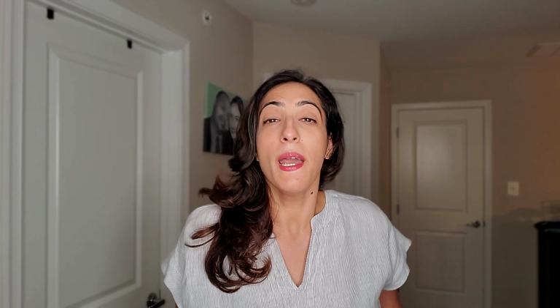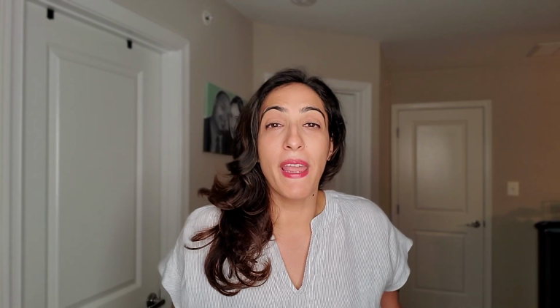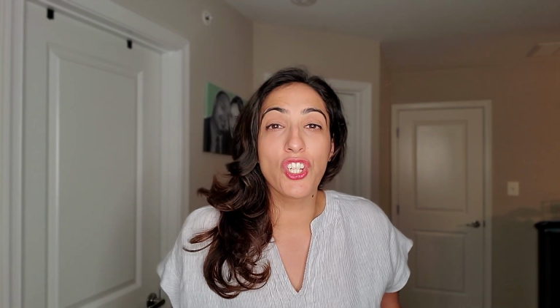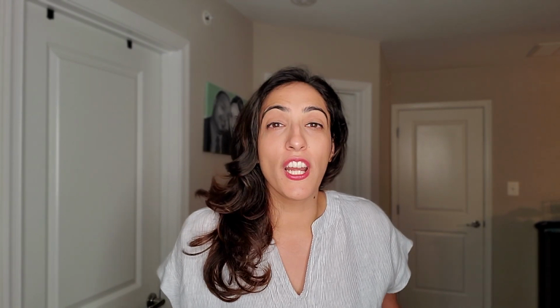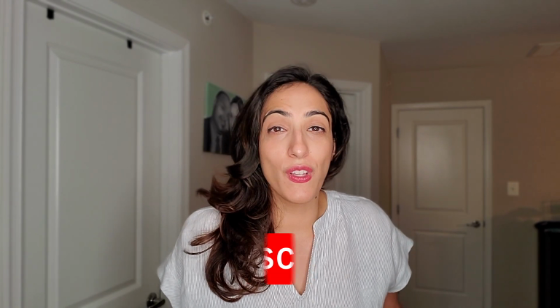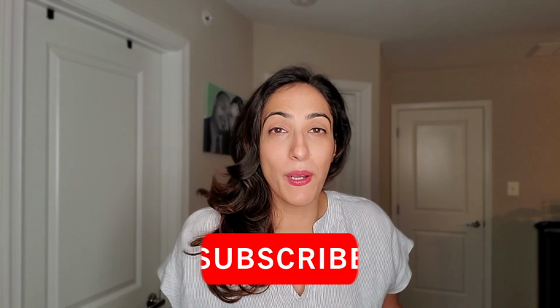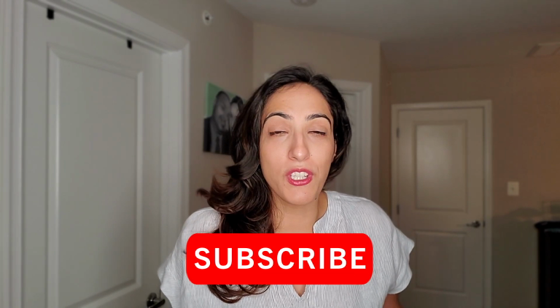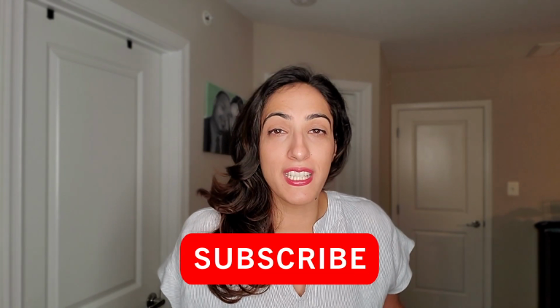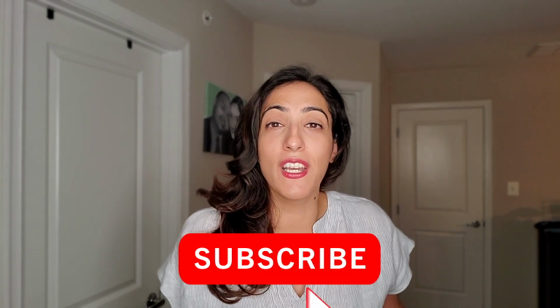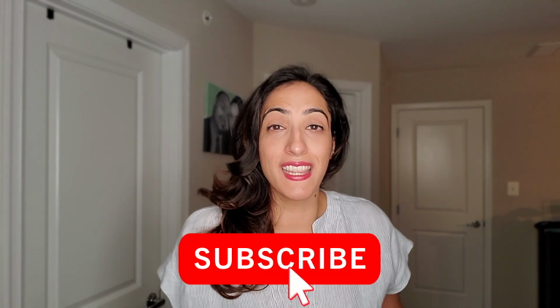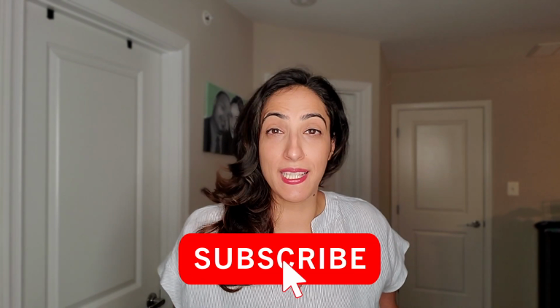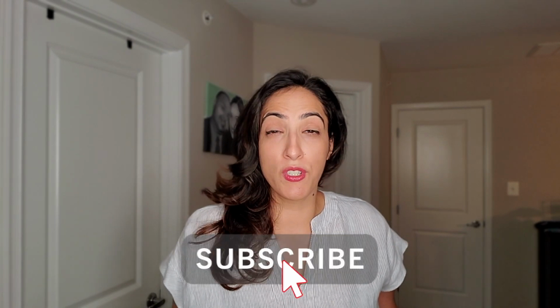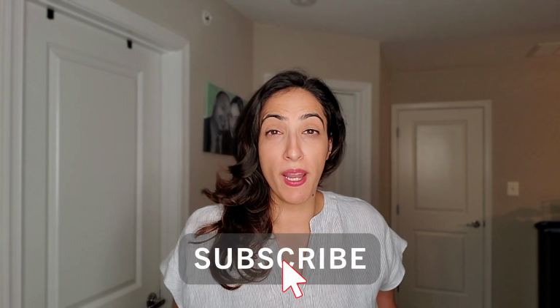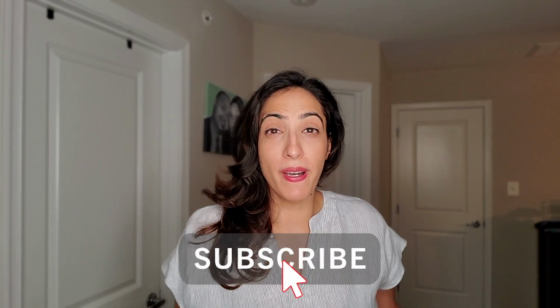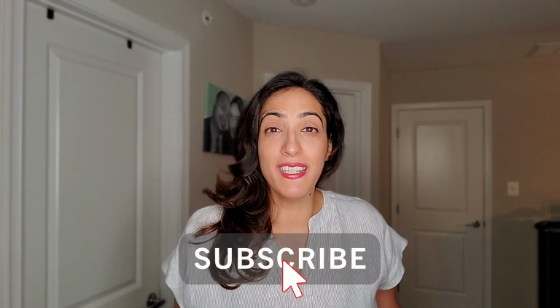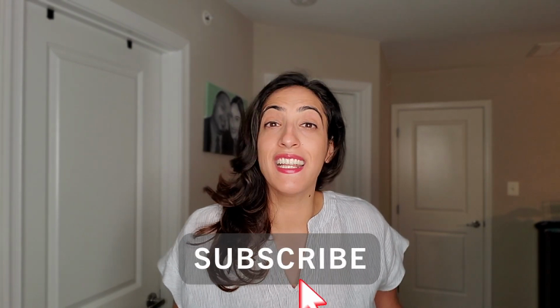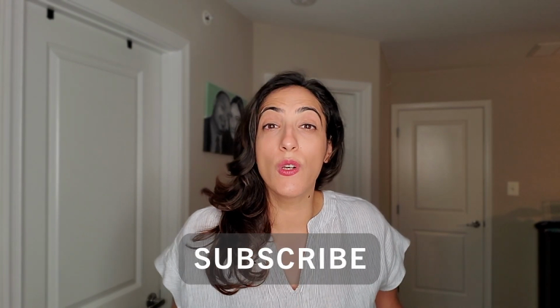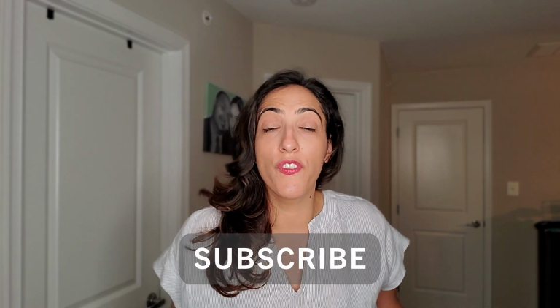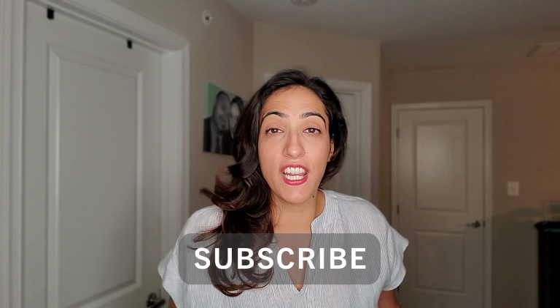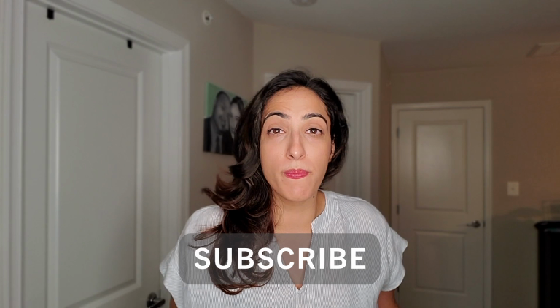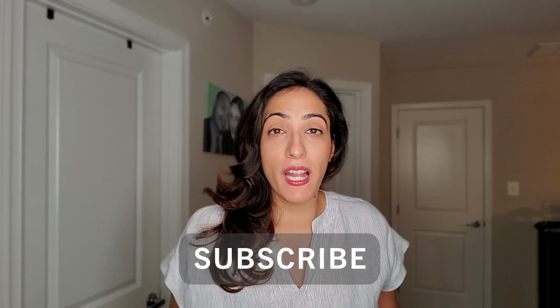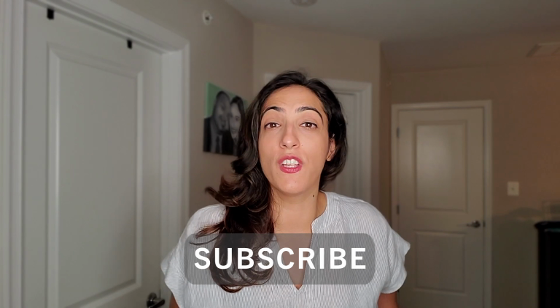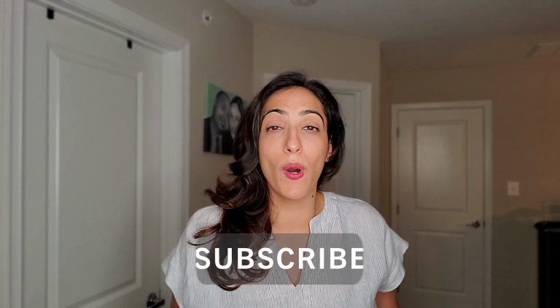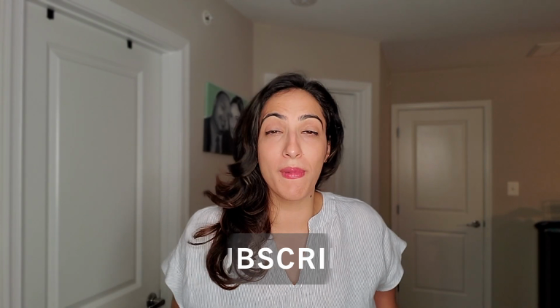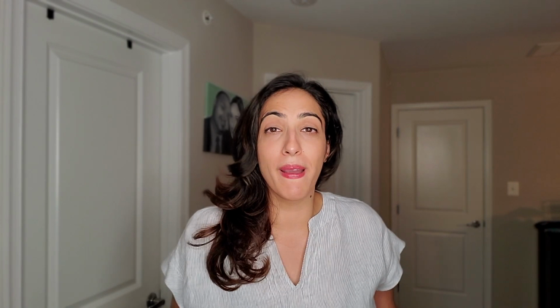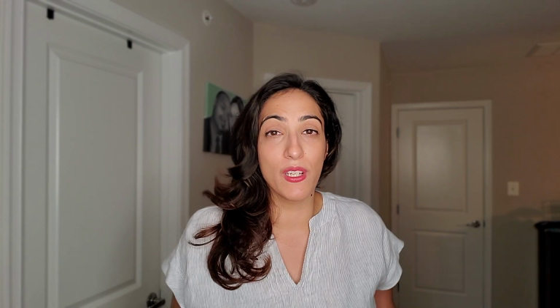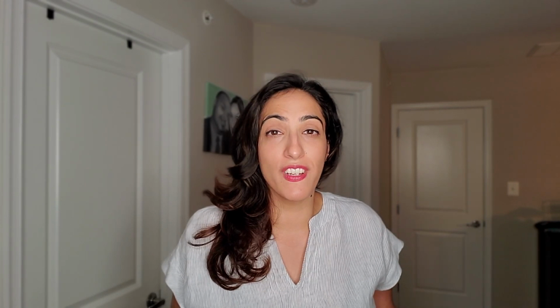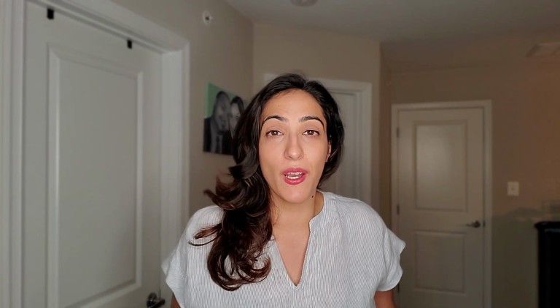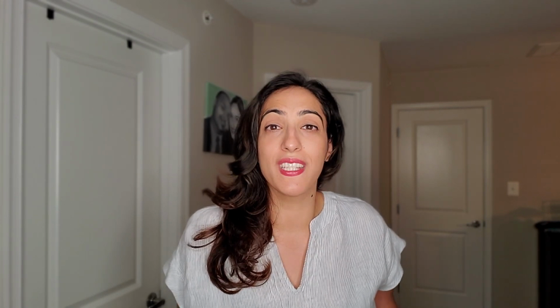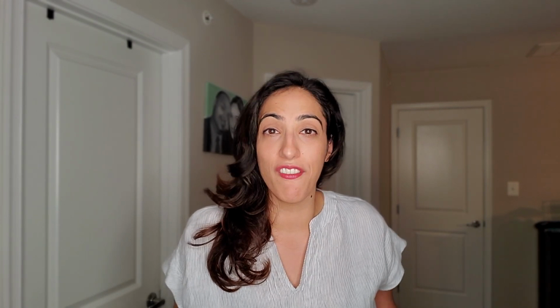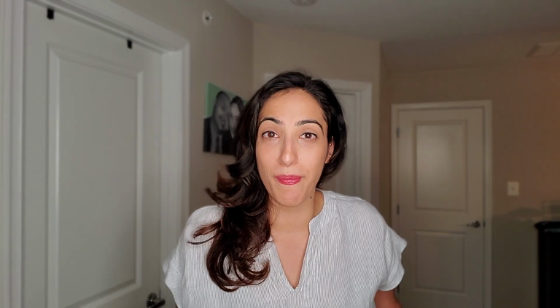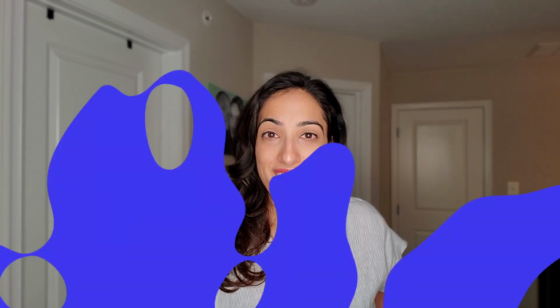Make sure if you like what you see, you hit that subscribe button and hit the notification bell if you don't want to miss my new videos every Monday.